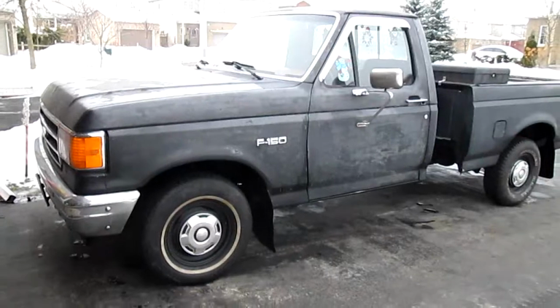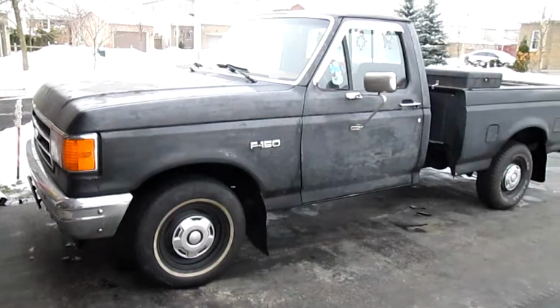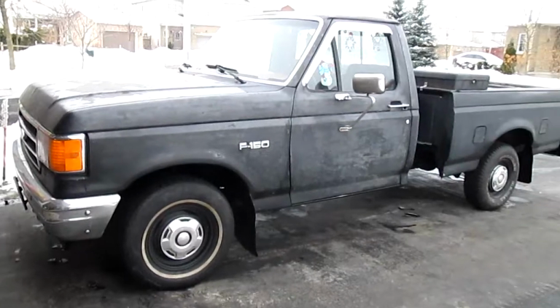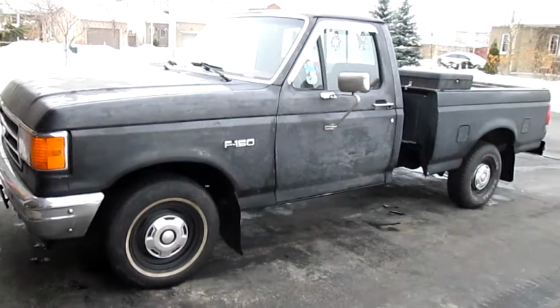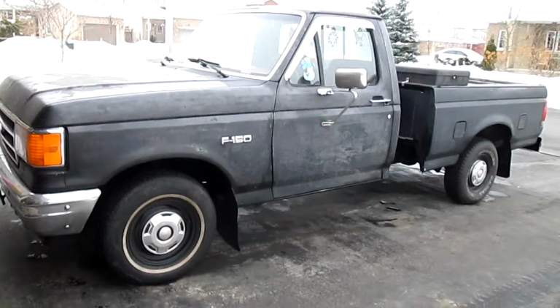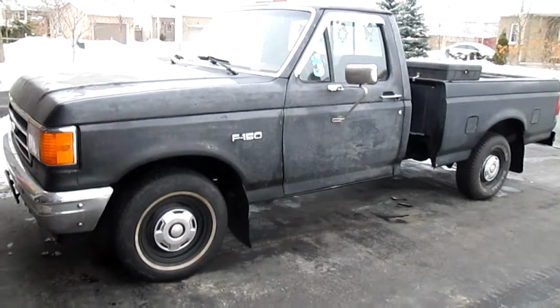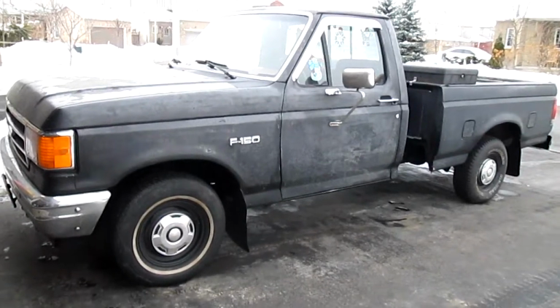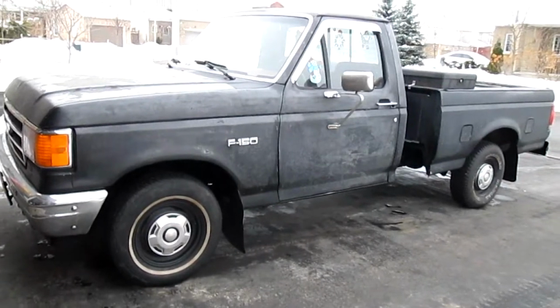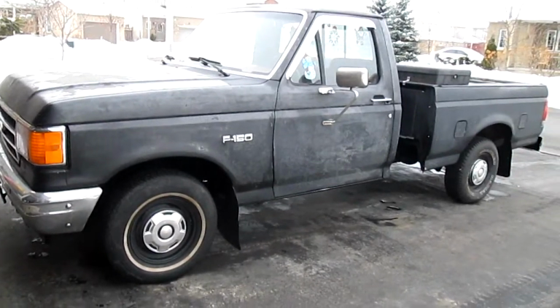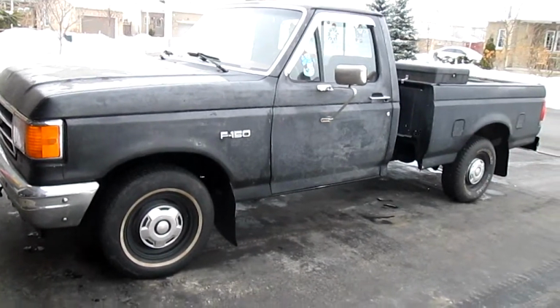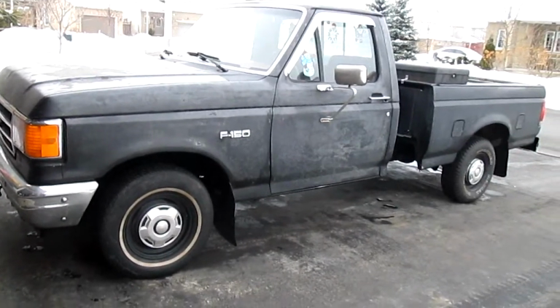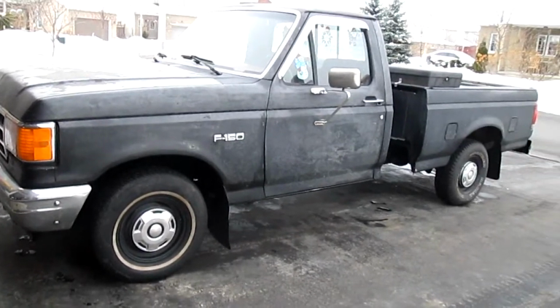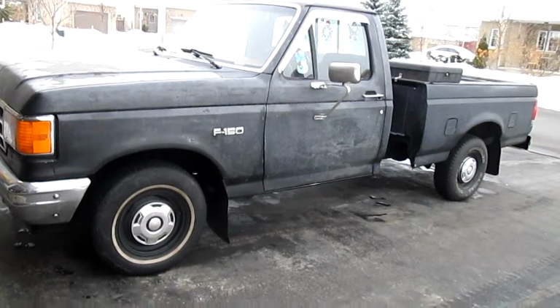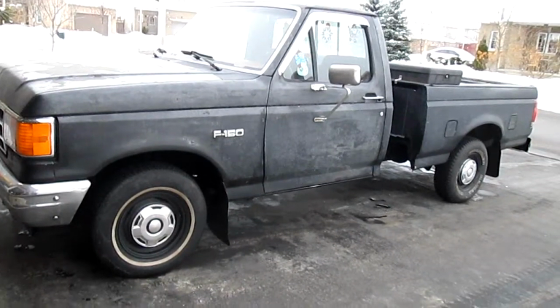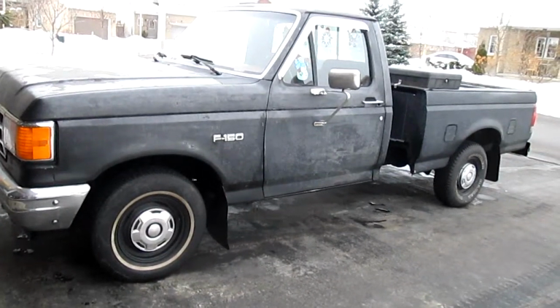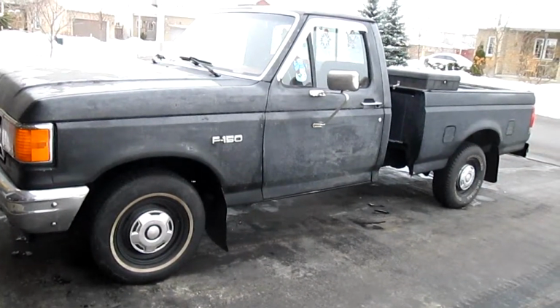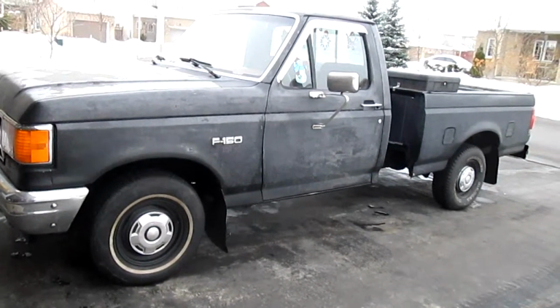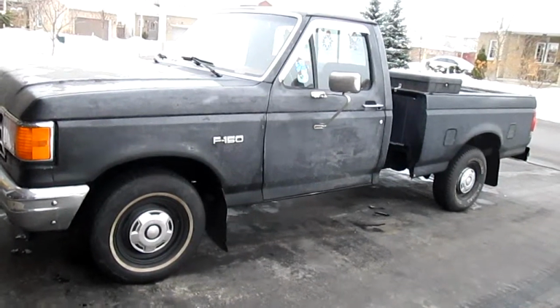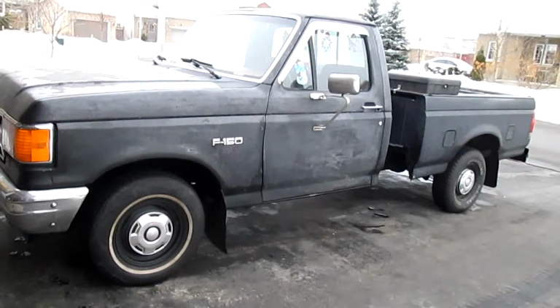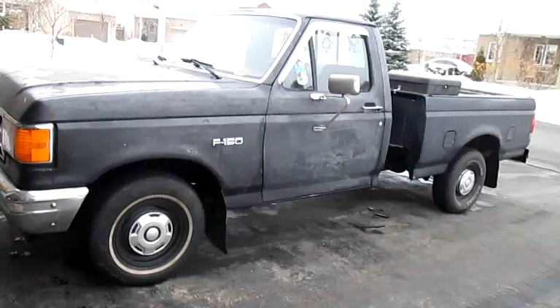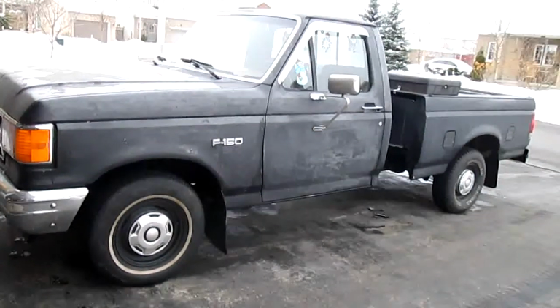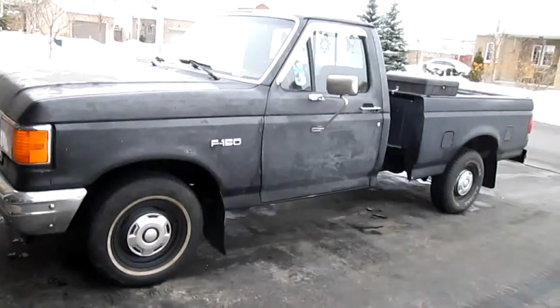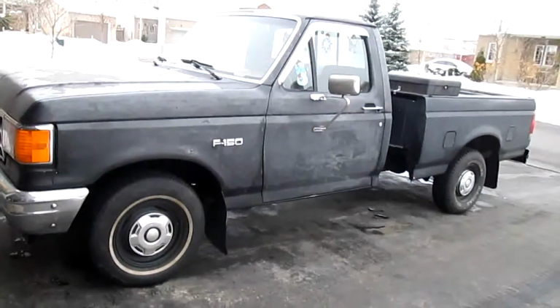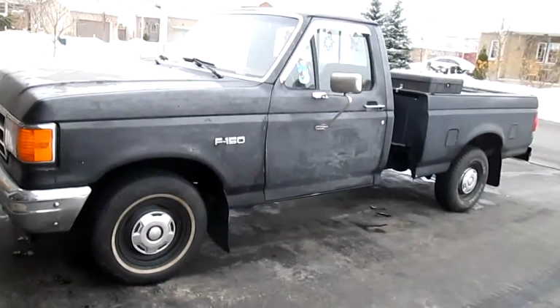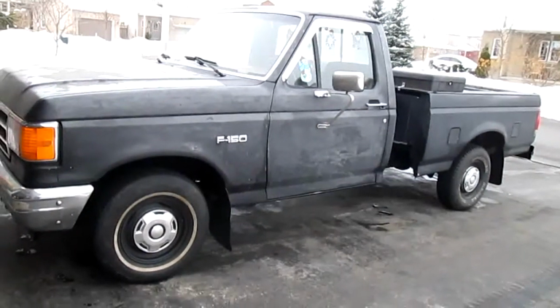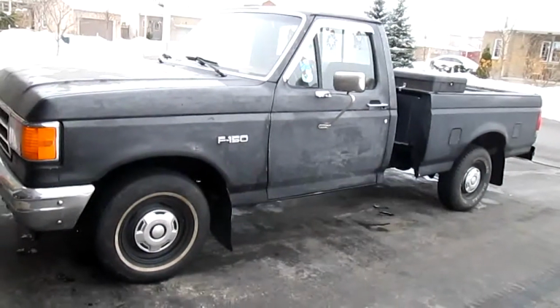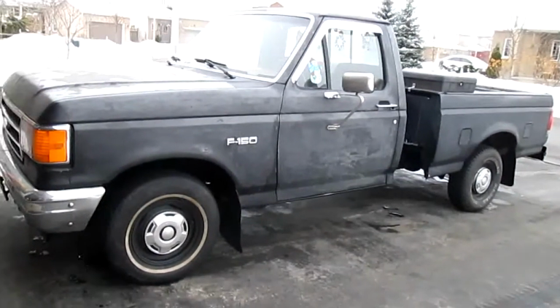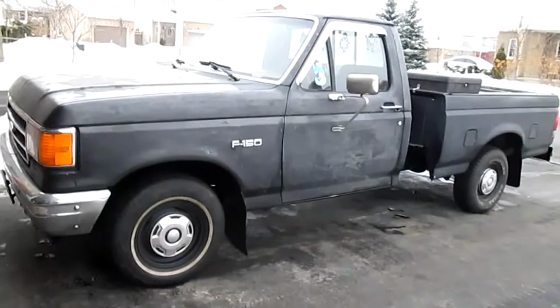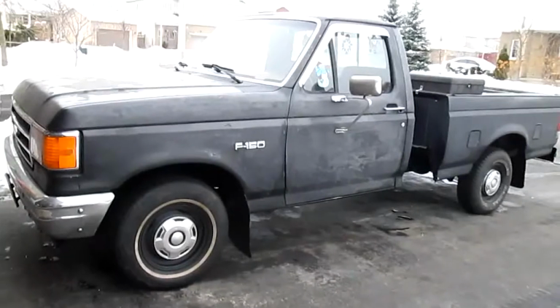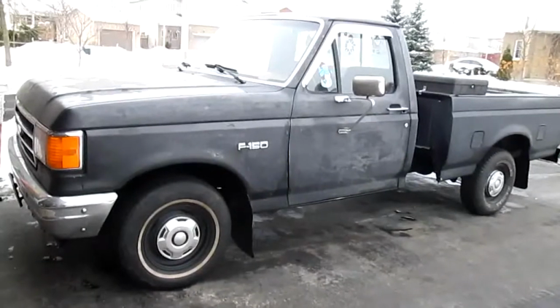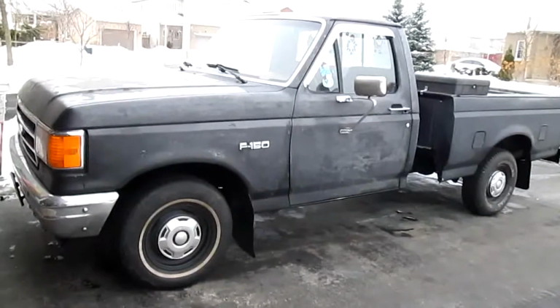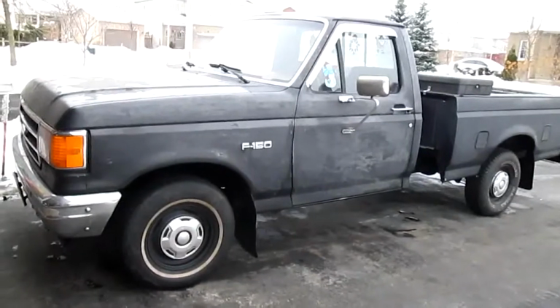The '89 F-150 is due for an oil change, so I'm going to cold start it, go for a little drive with it to warm it up, and then I'm going to change the oil.